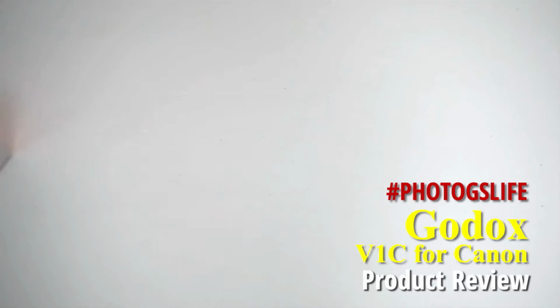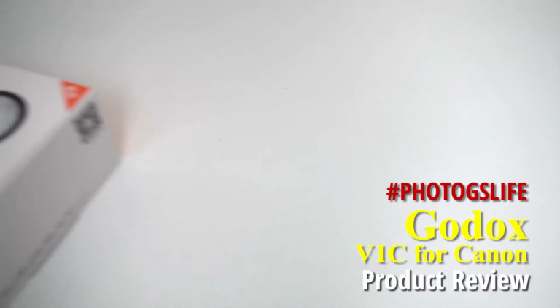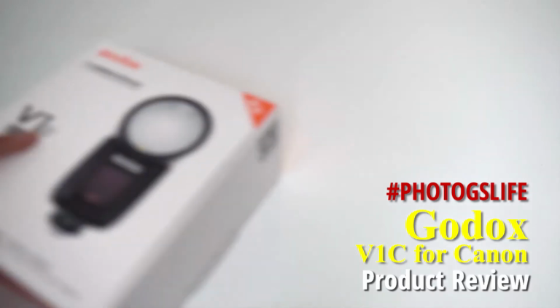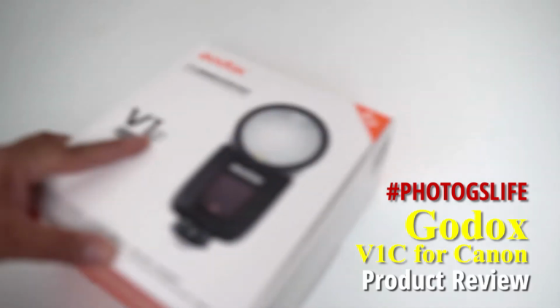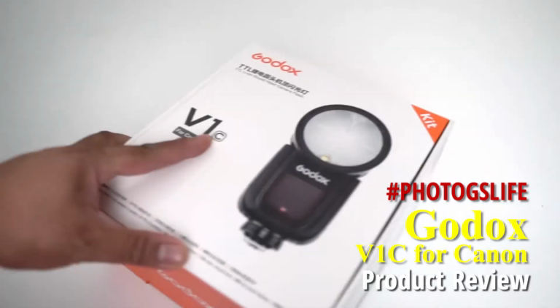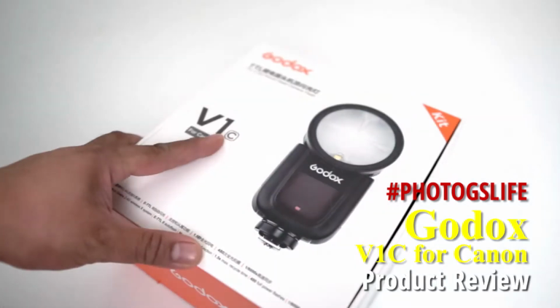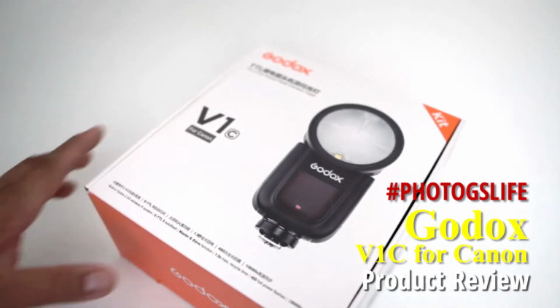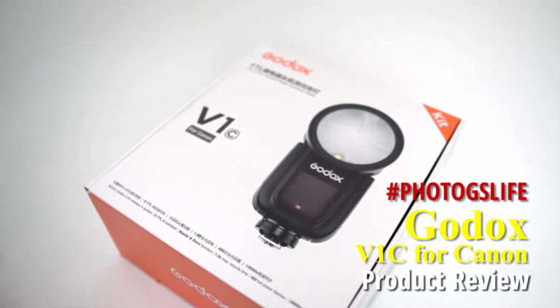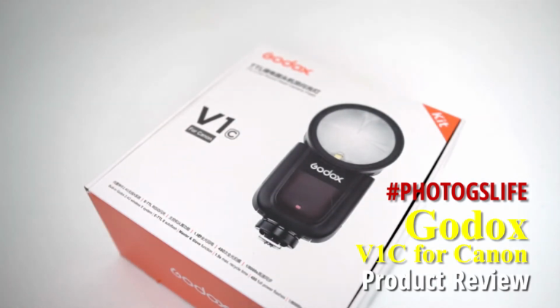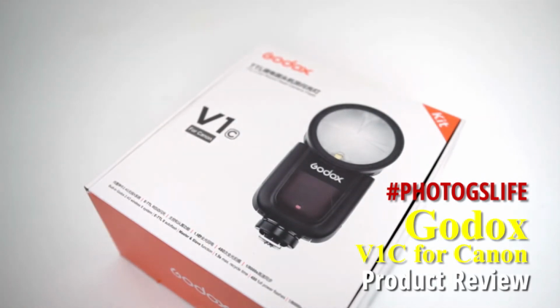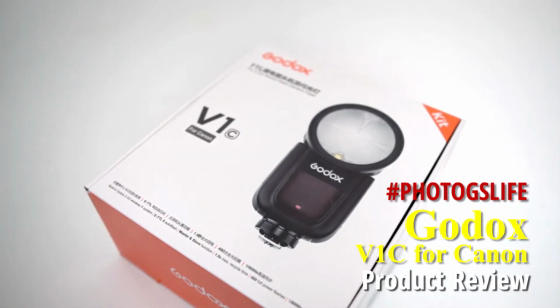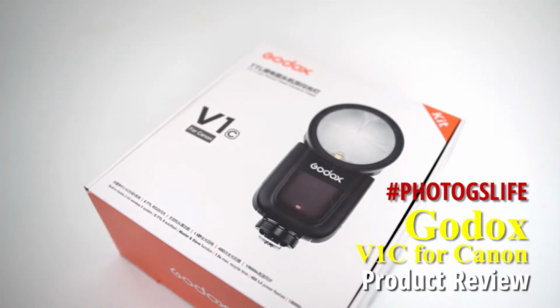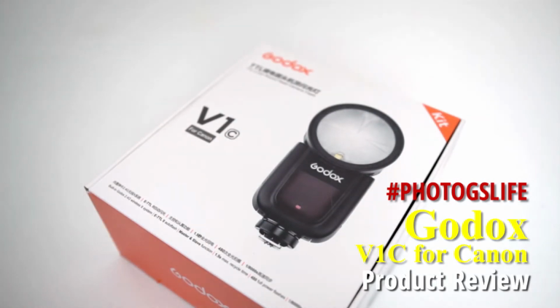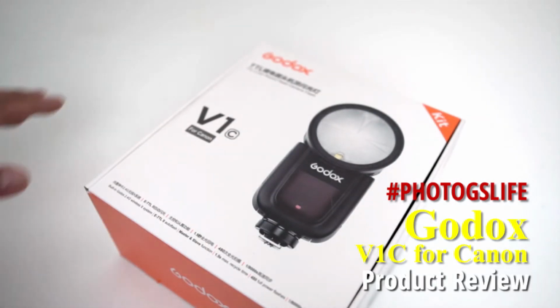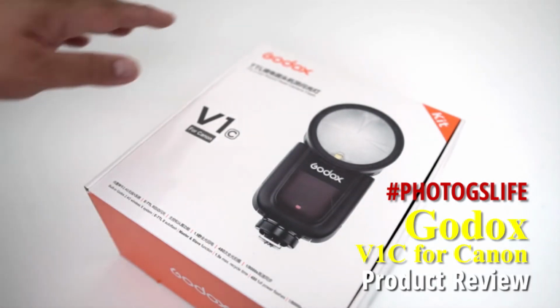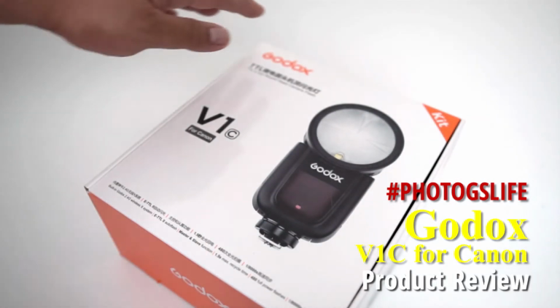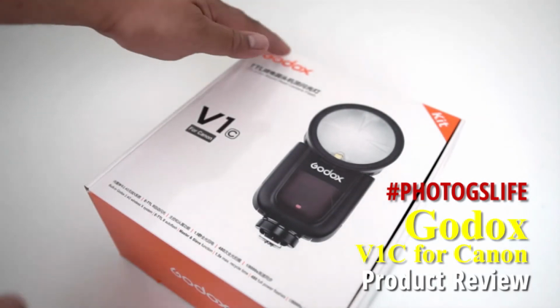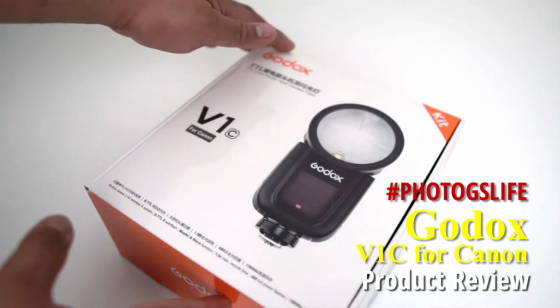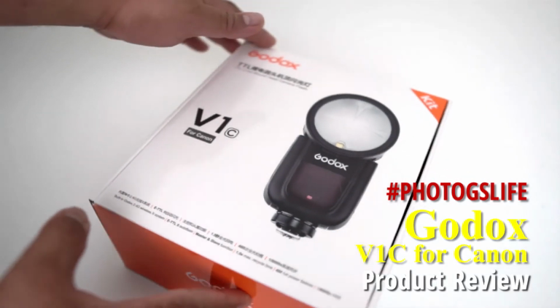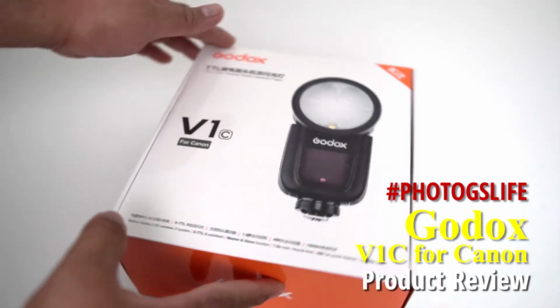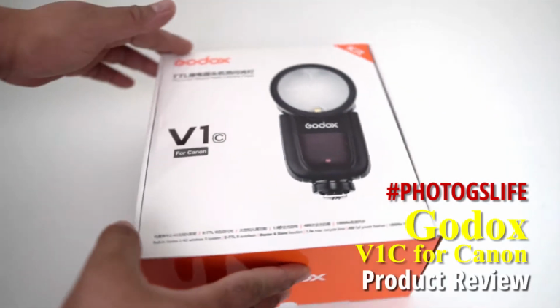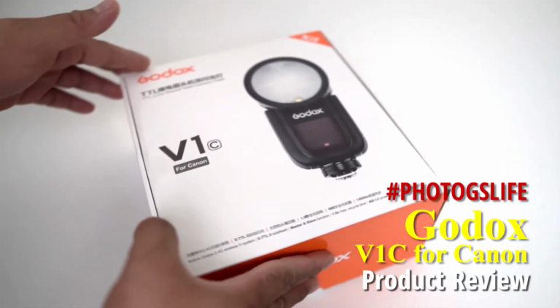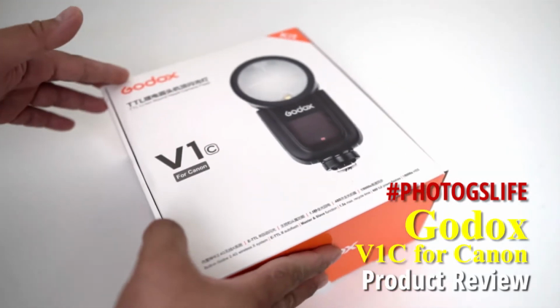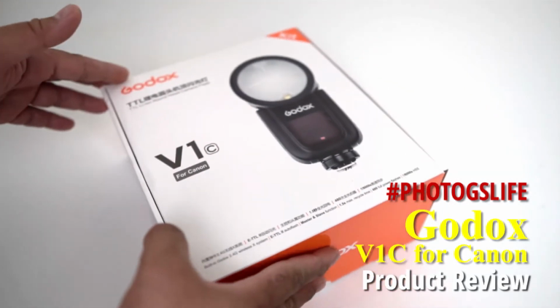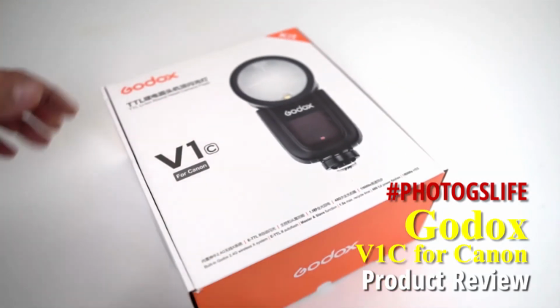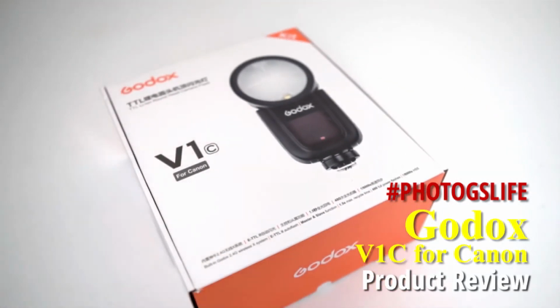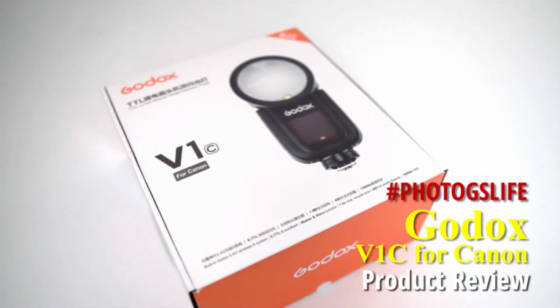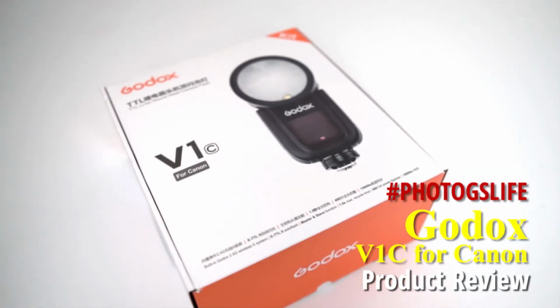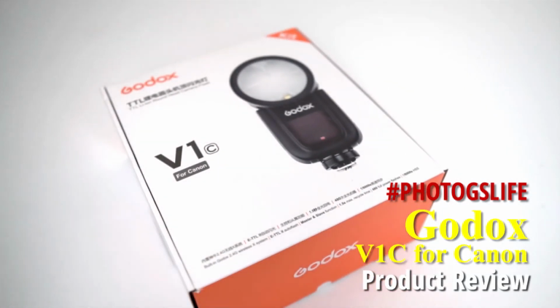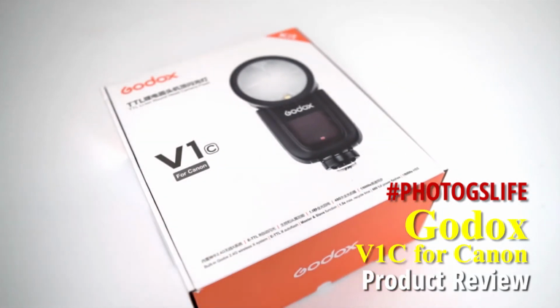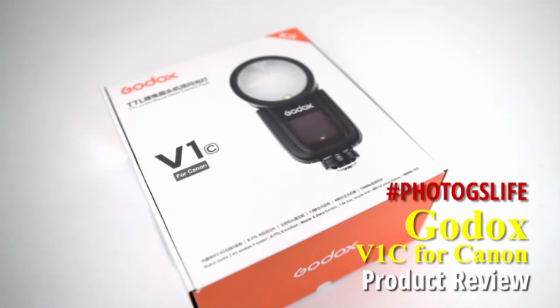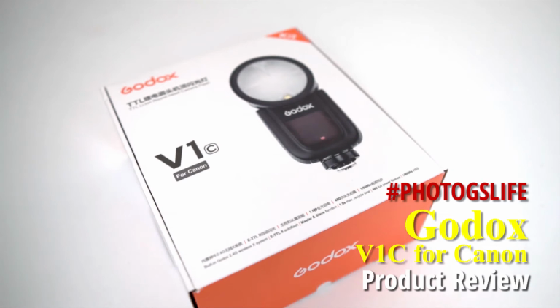Good morning, sessionistas and photographers. This is an unboxing review for the Godox V1 for Canon.